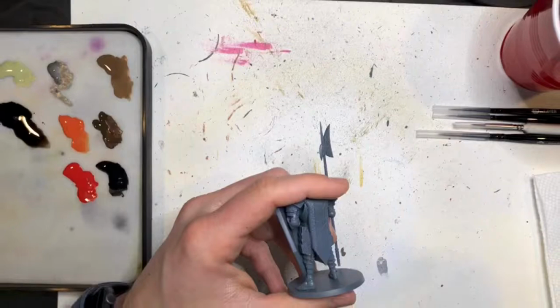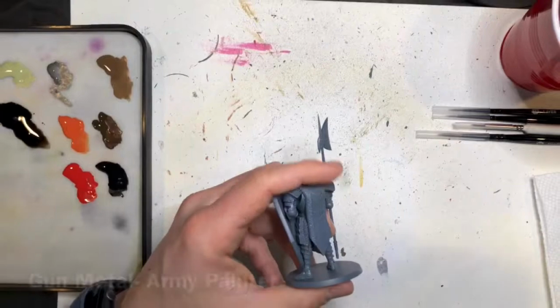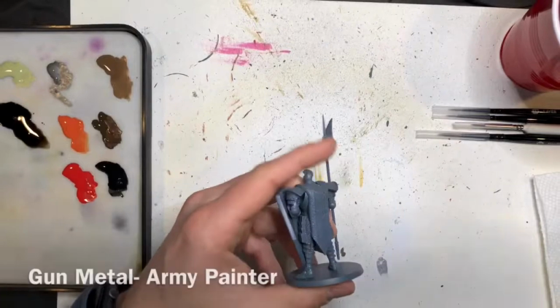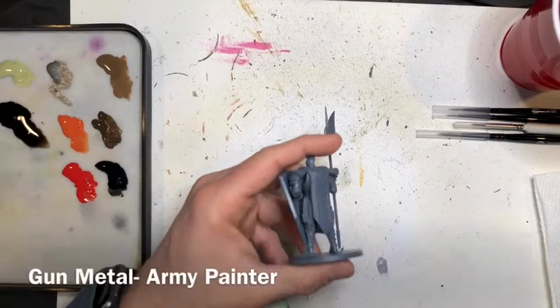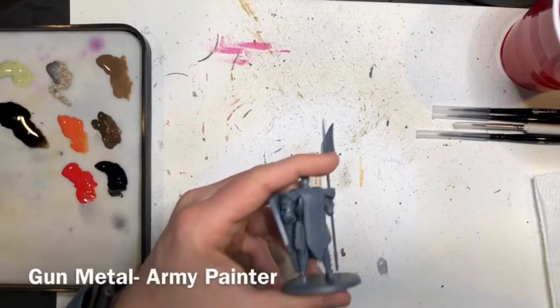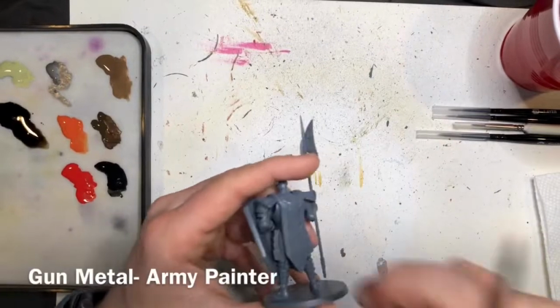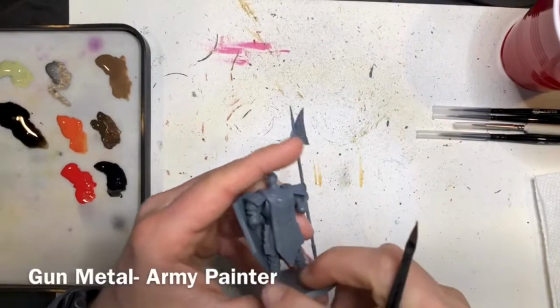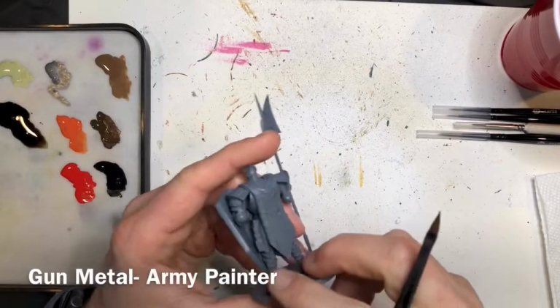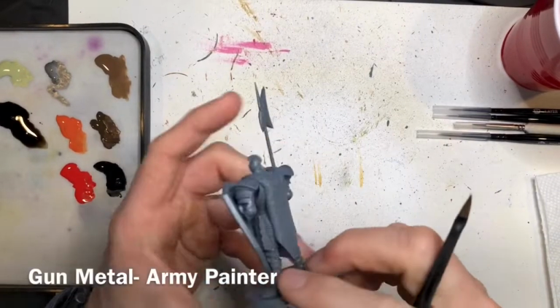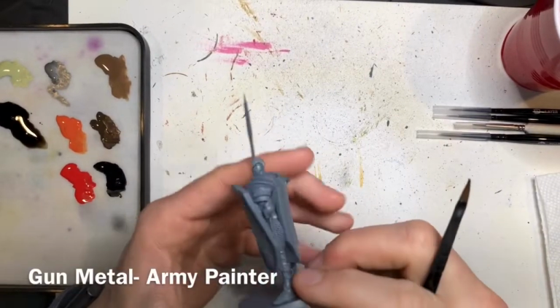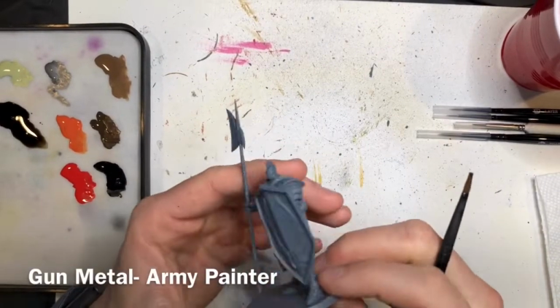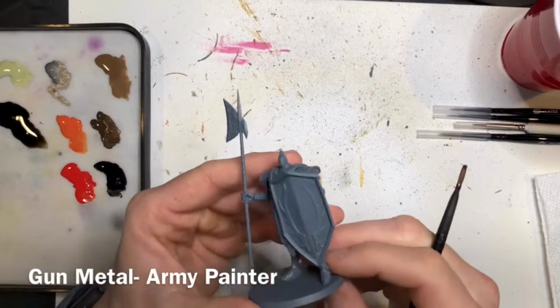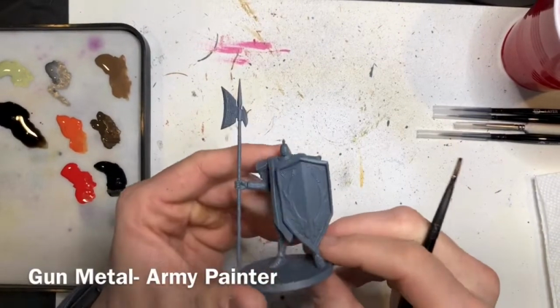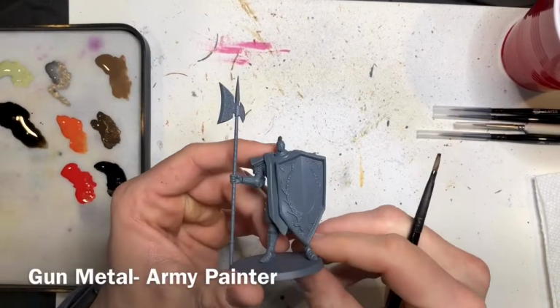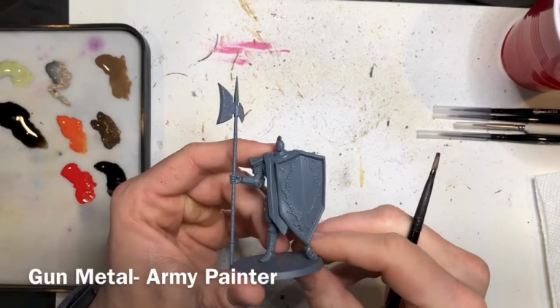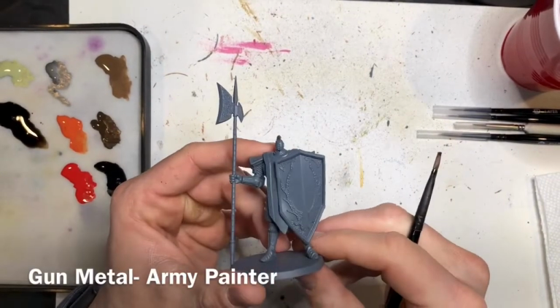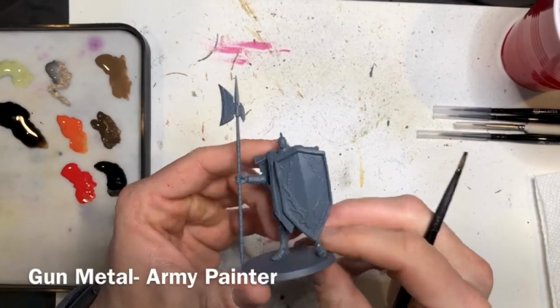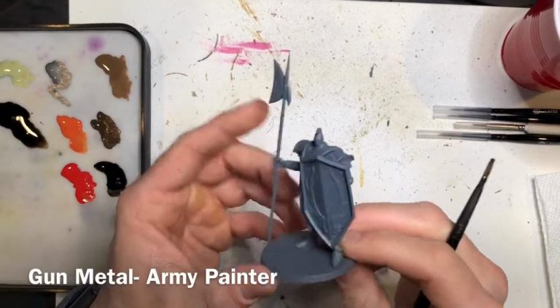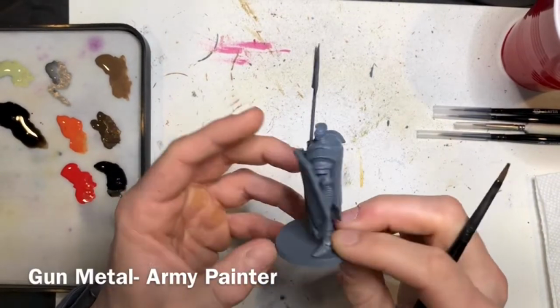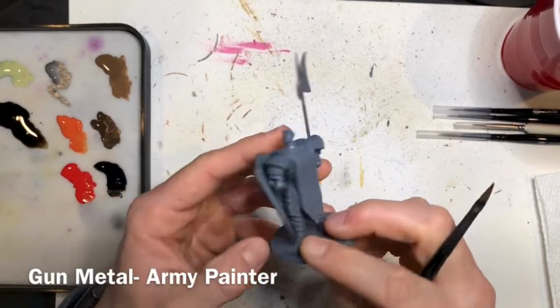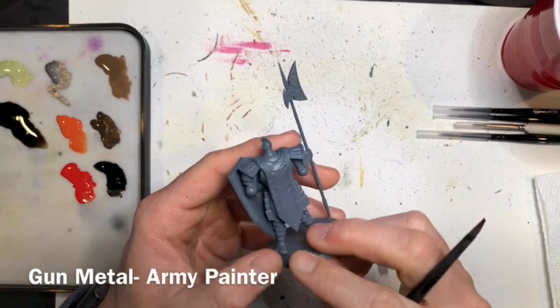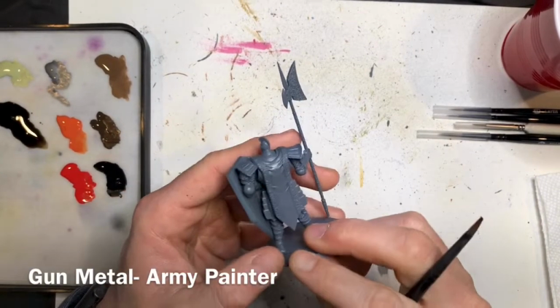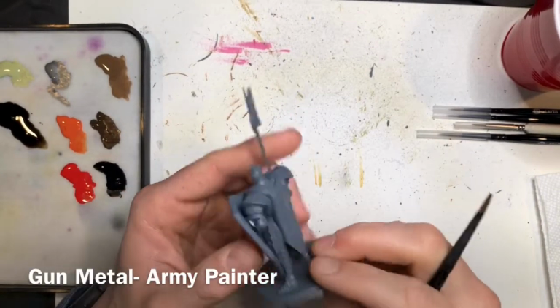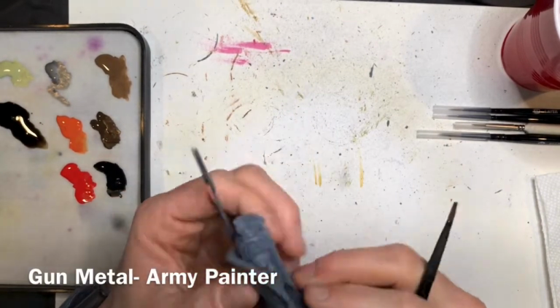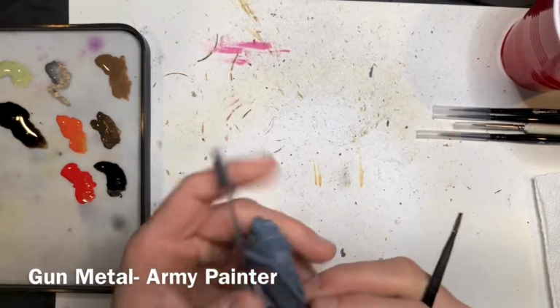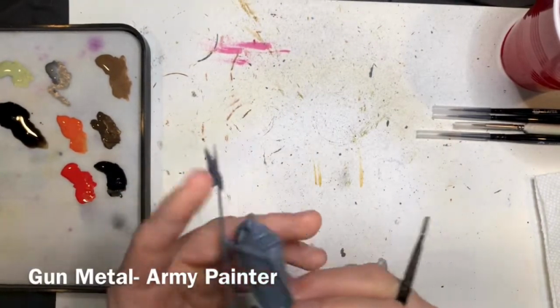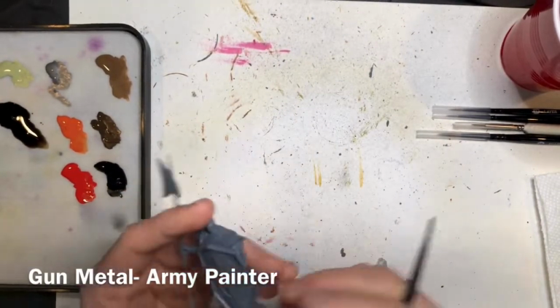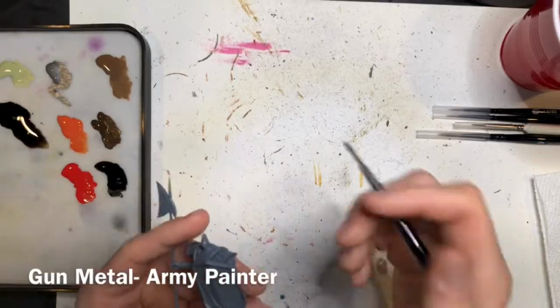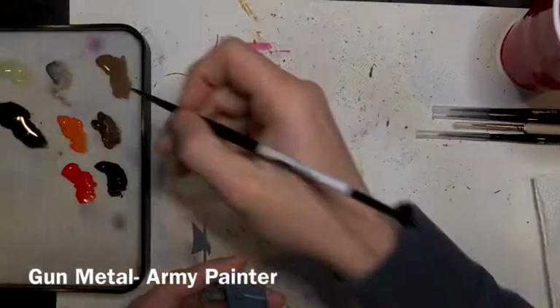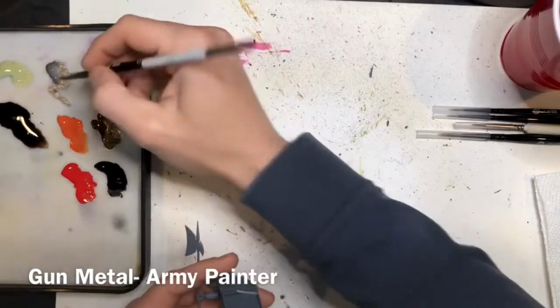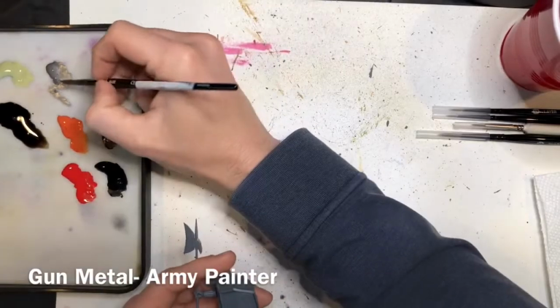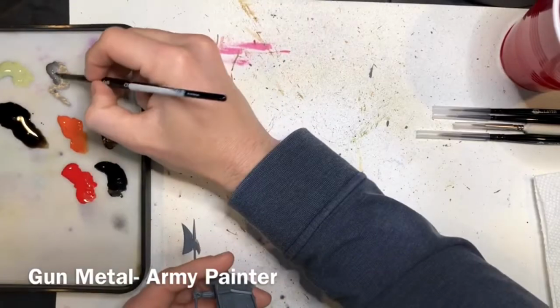Hello everybody, welcome to this painting tutorial where we're going to be painting these sentinels from the Dark Souls board game.